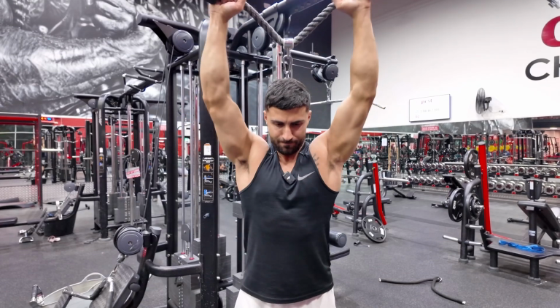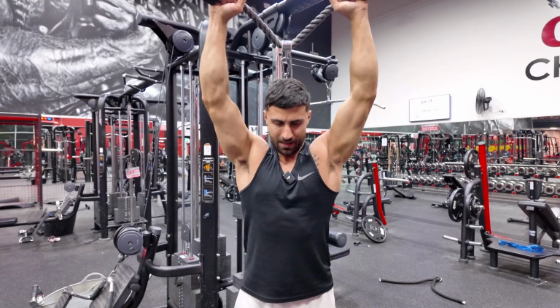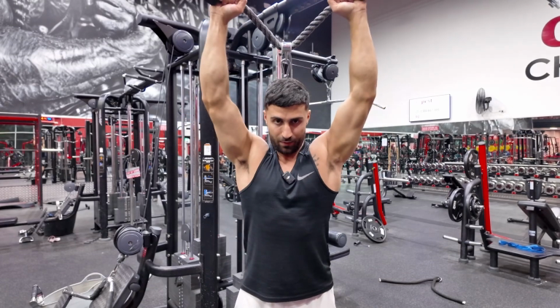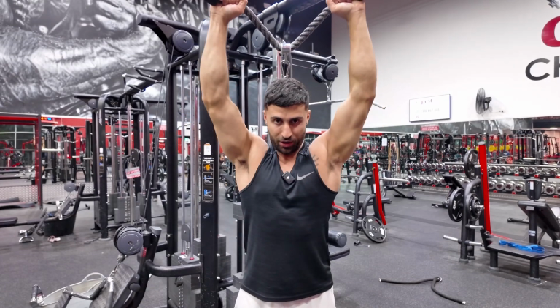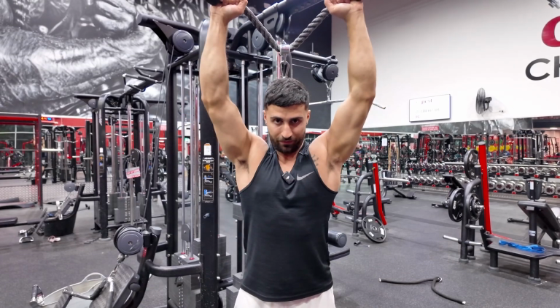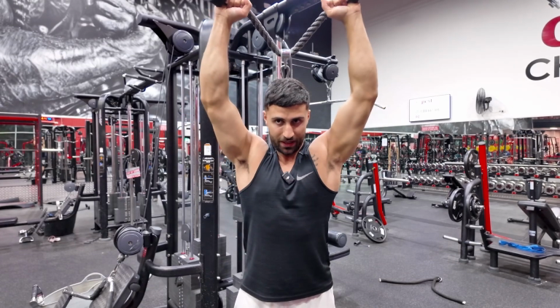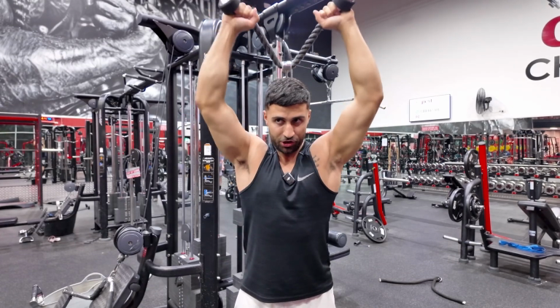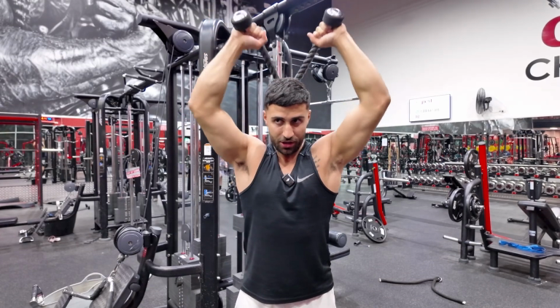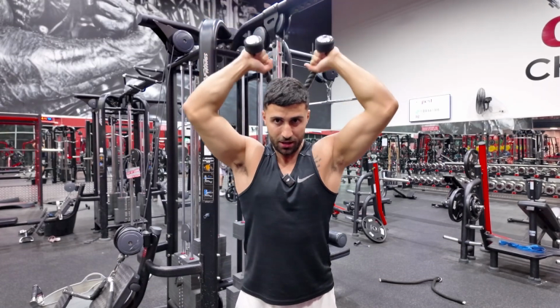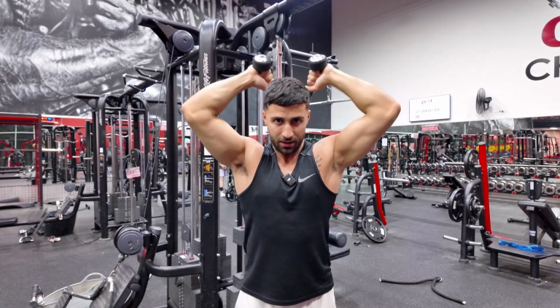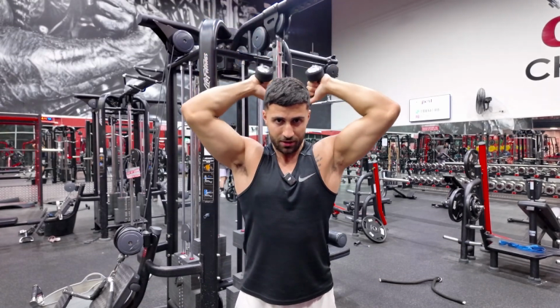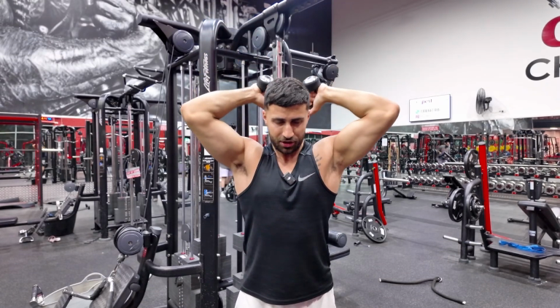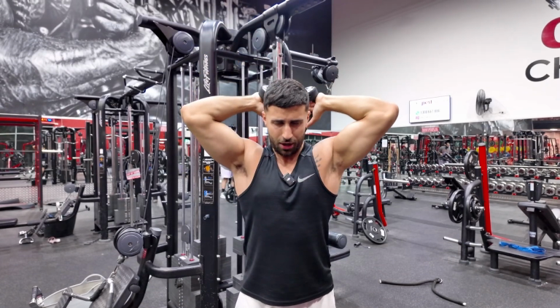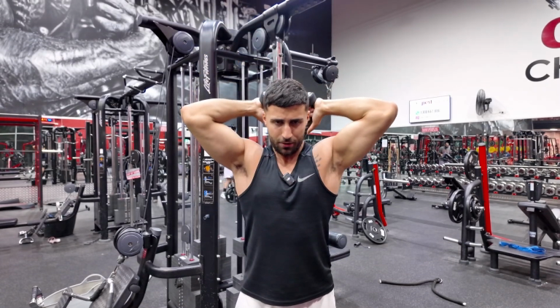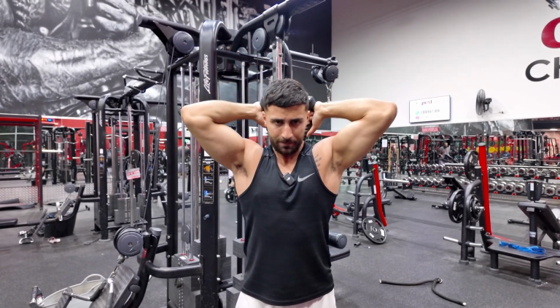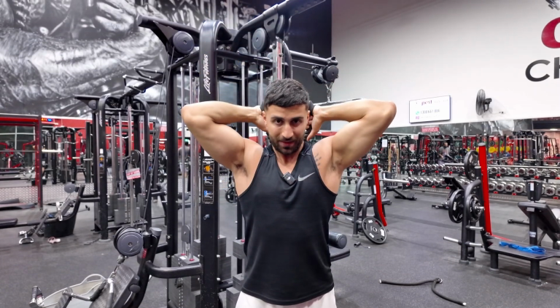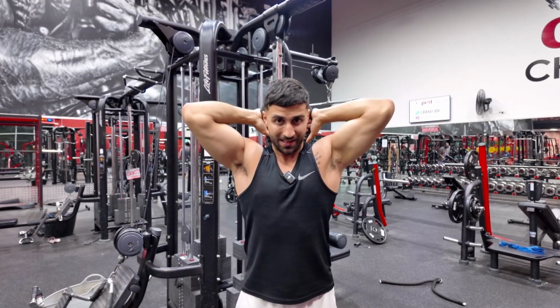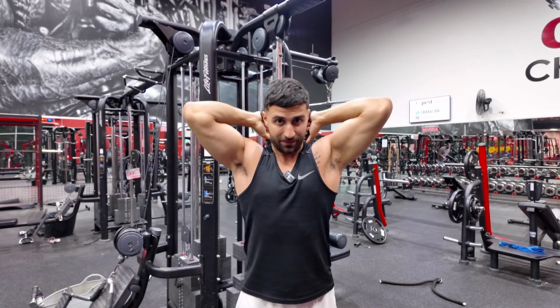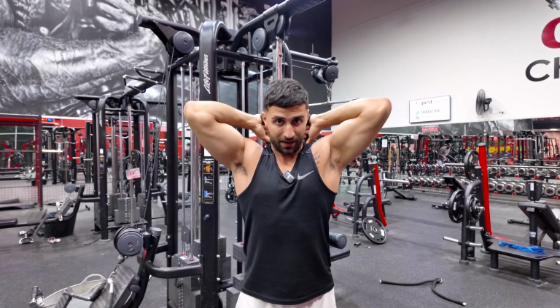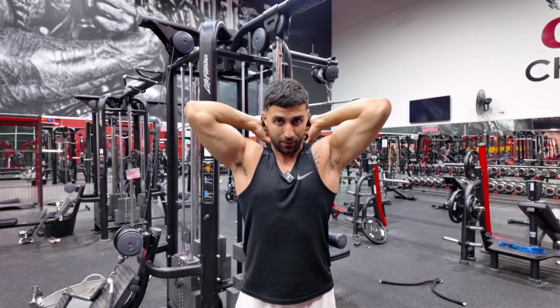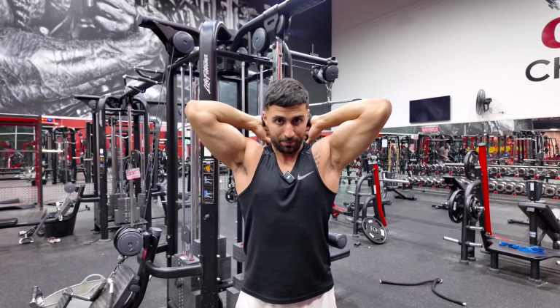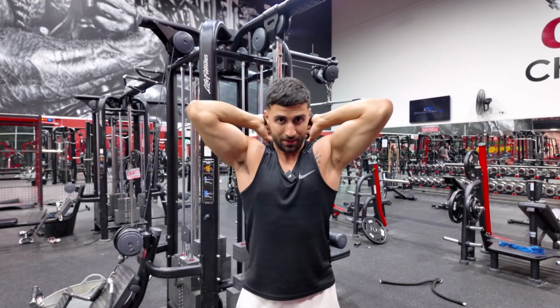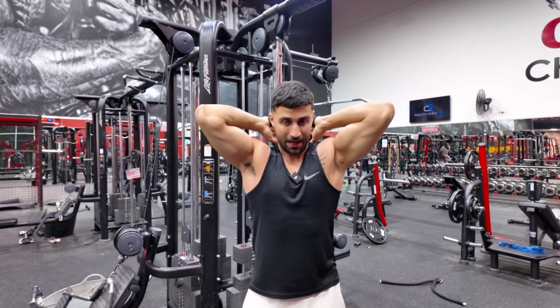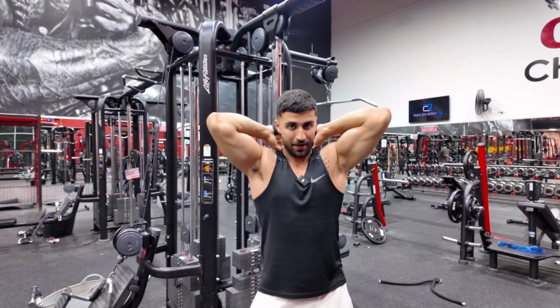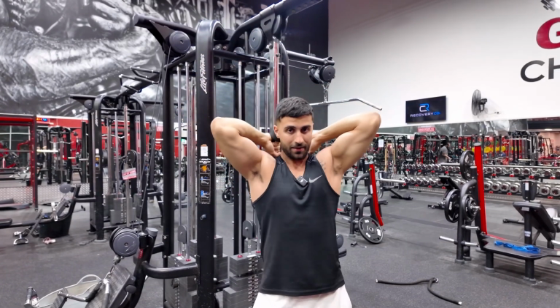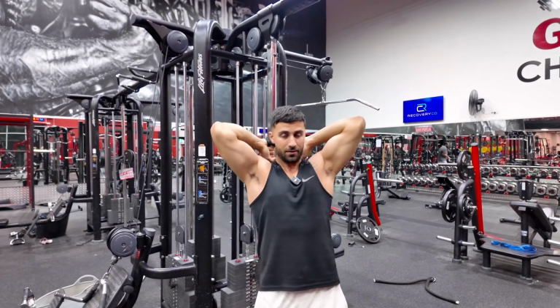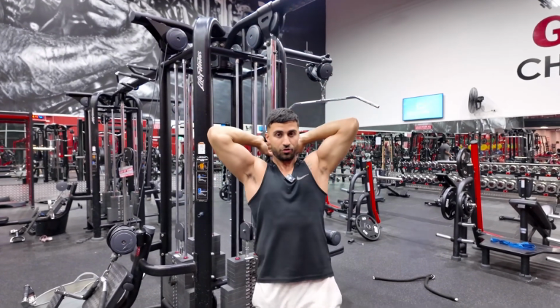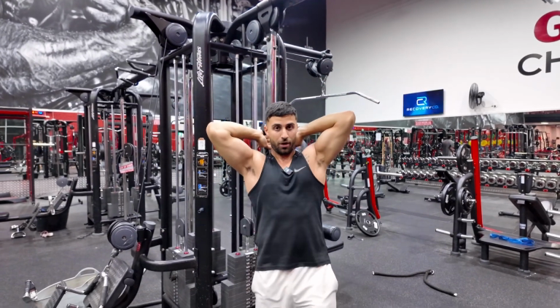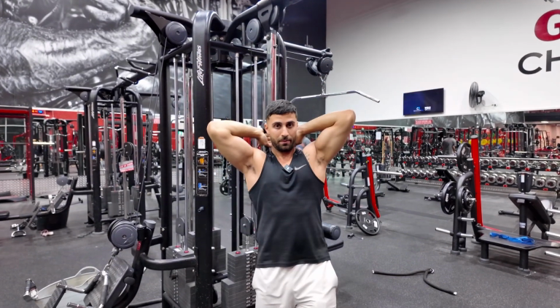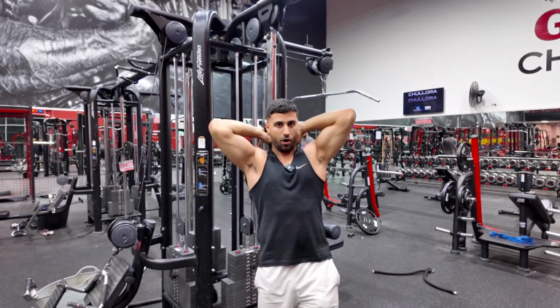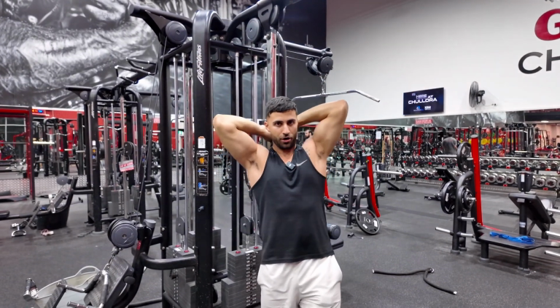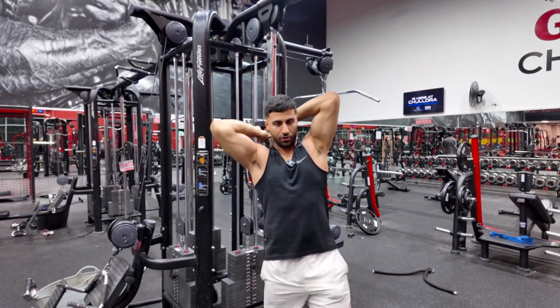And then when you're finished, slow as if another rep, and then drop it behind you.